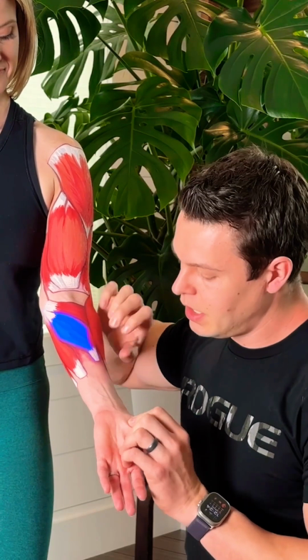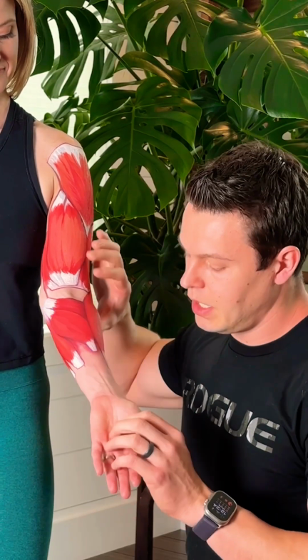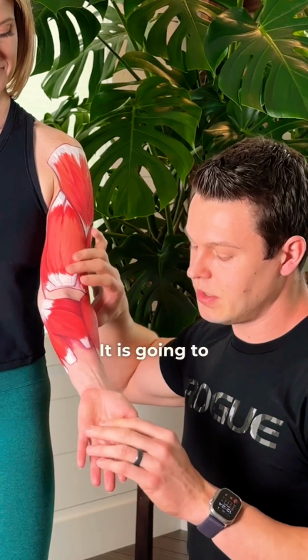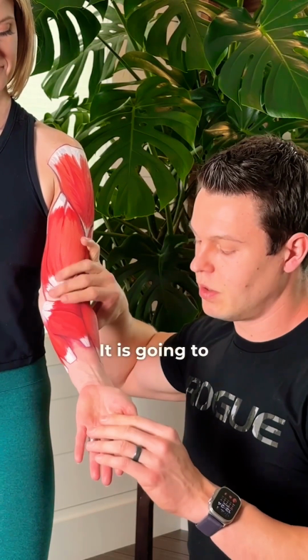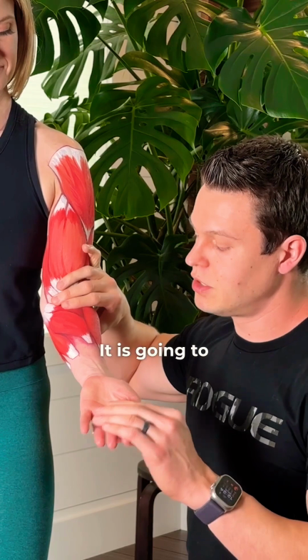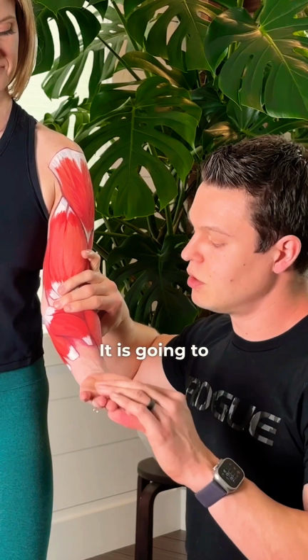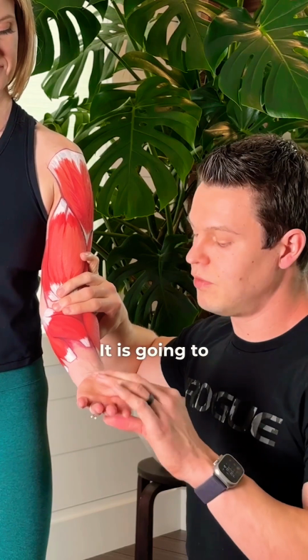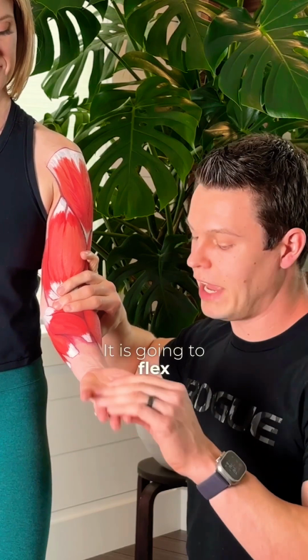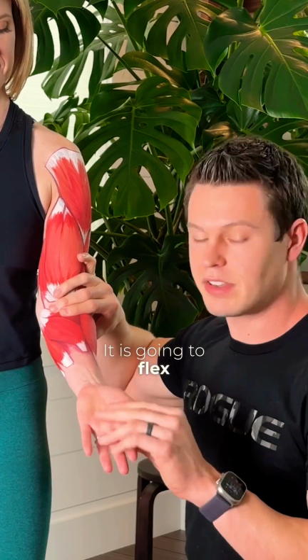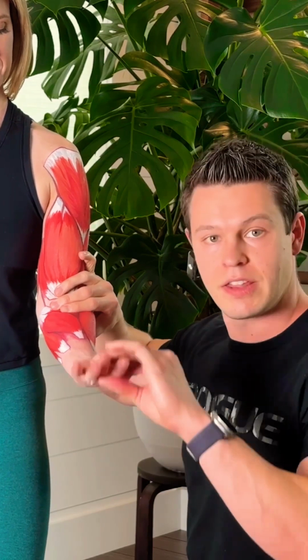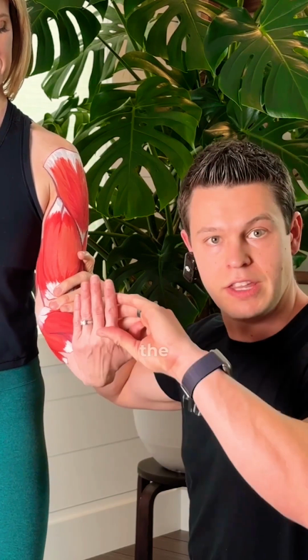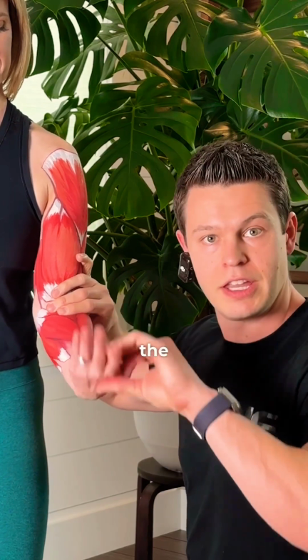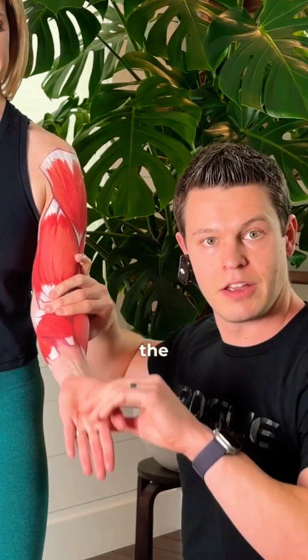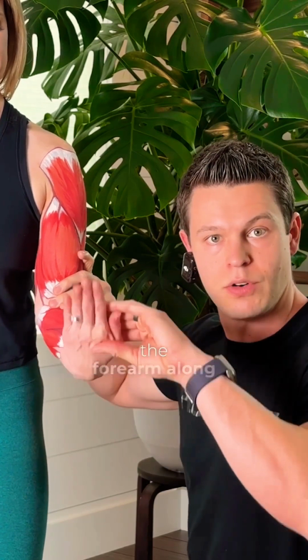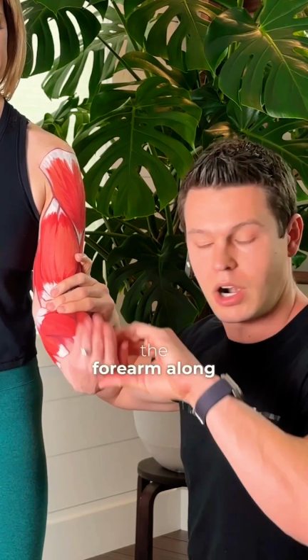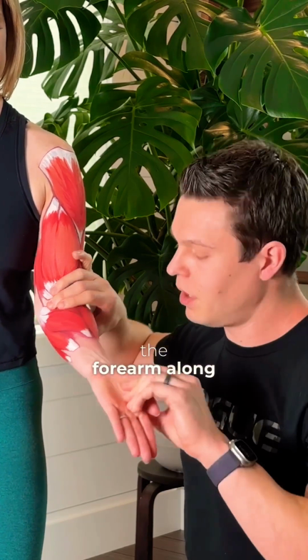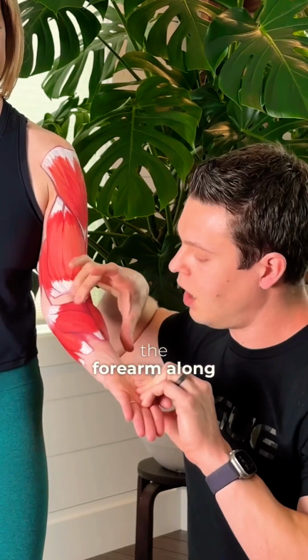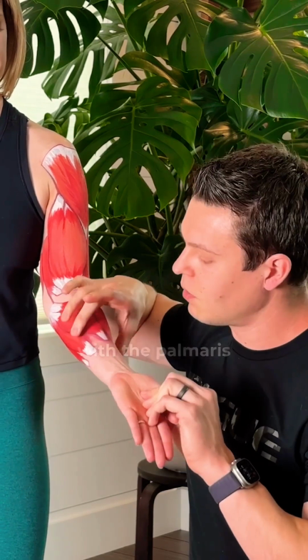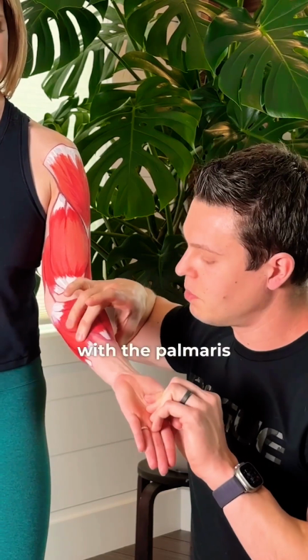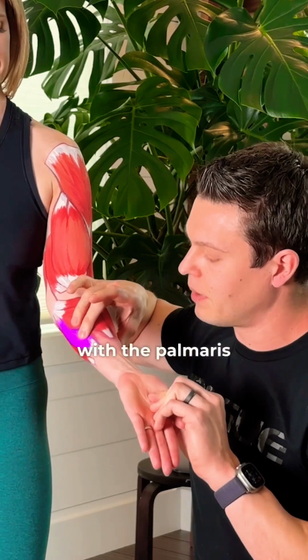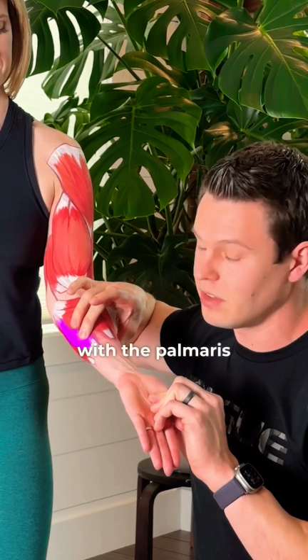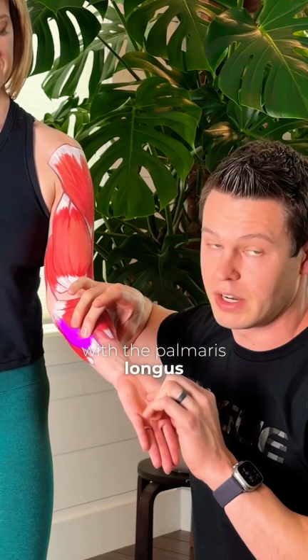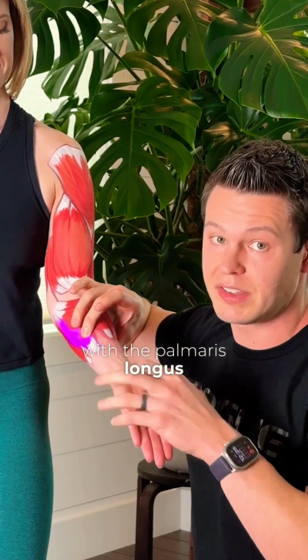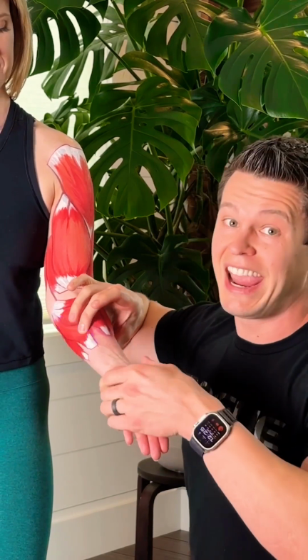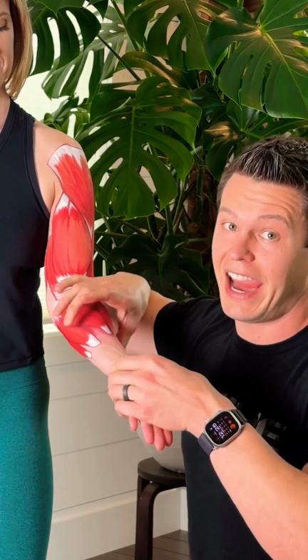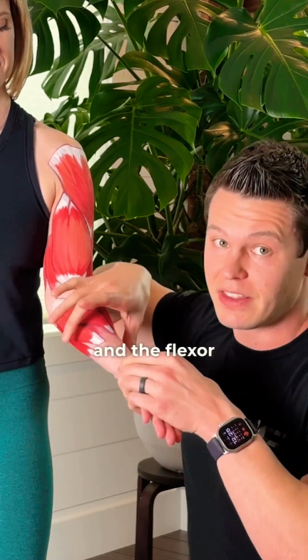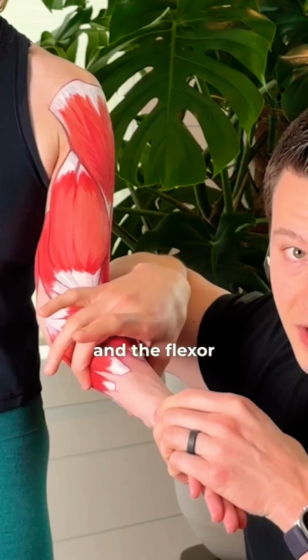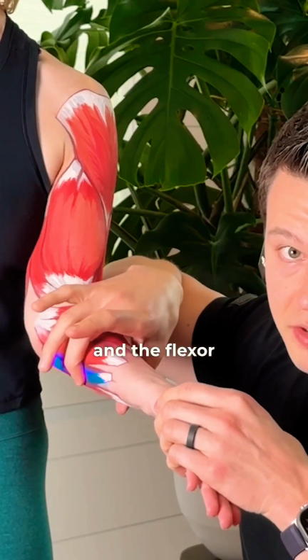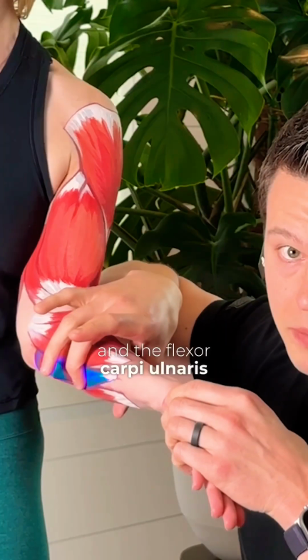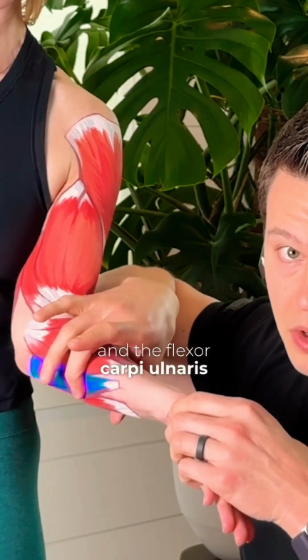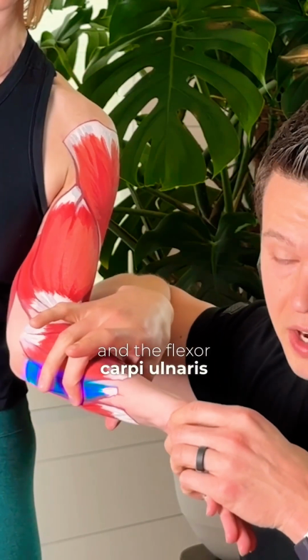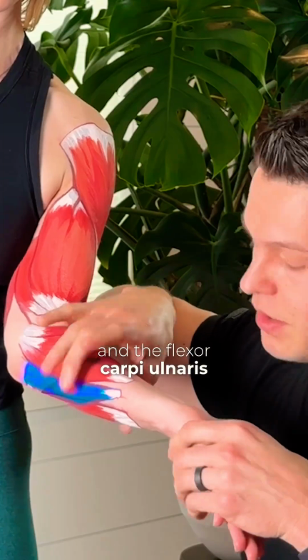Then we have the flexor carpi radialis, which is going to flex the forearm along with the palmaris longus and the flexor carpi ulnaris.